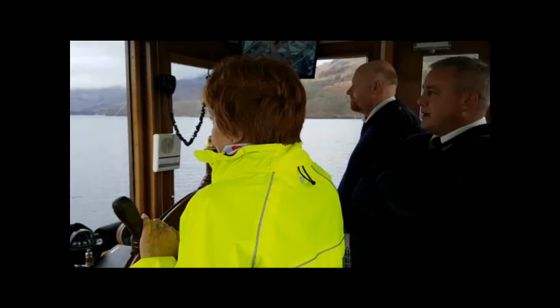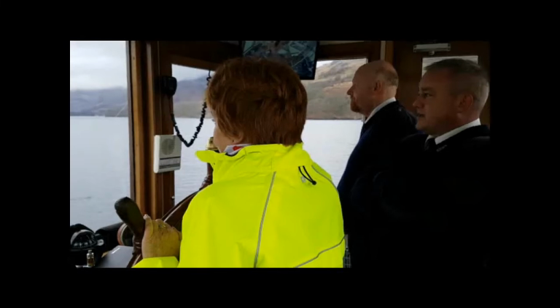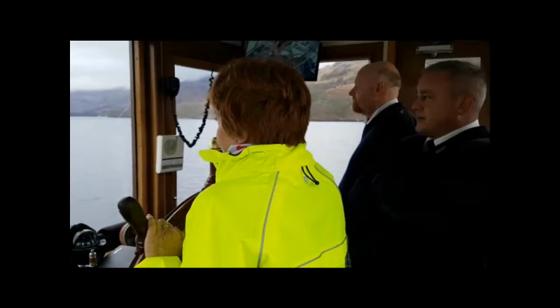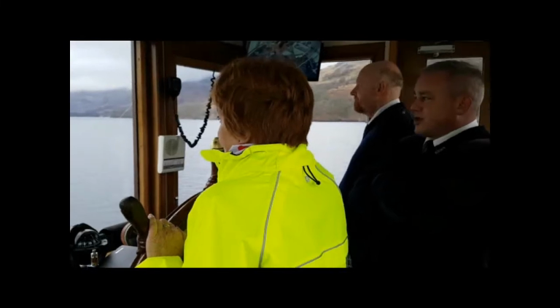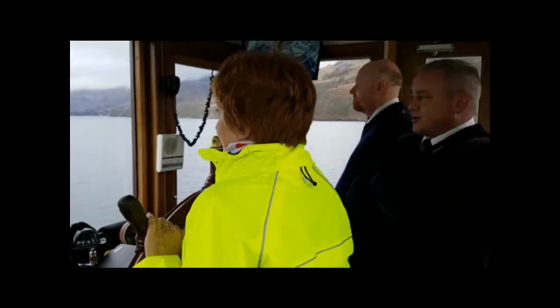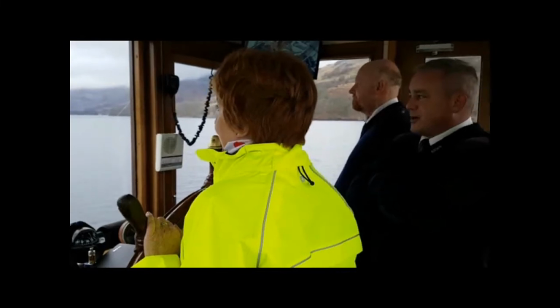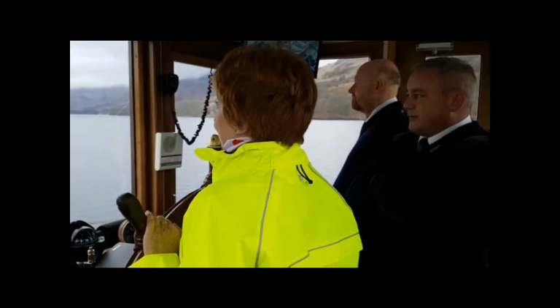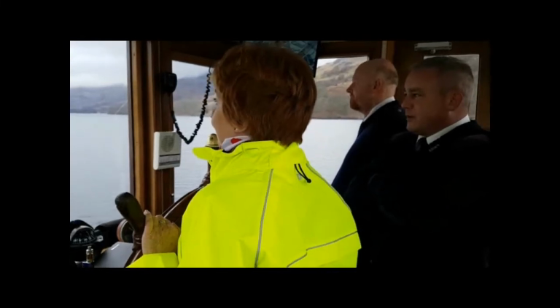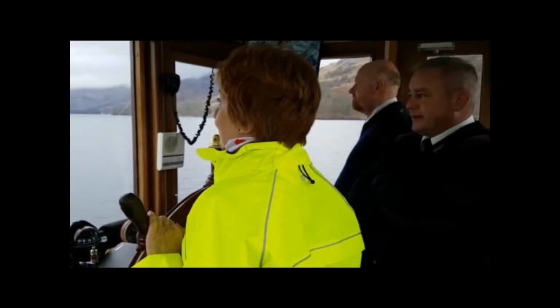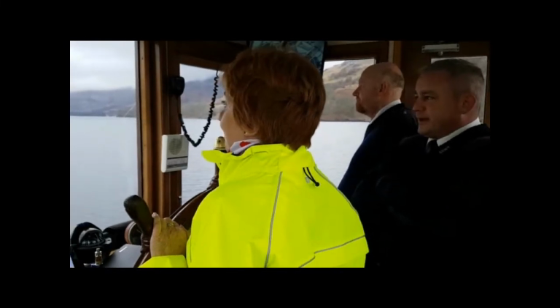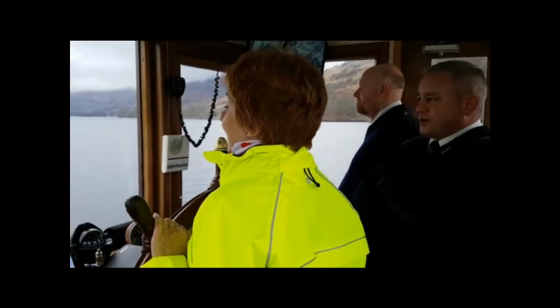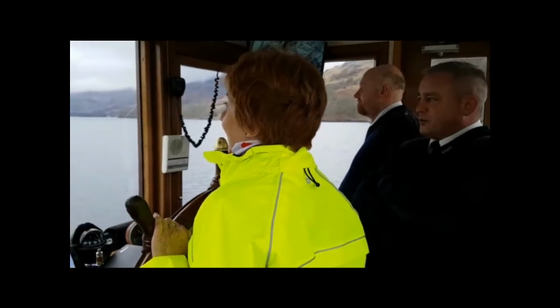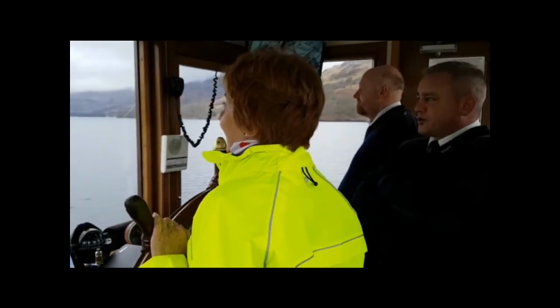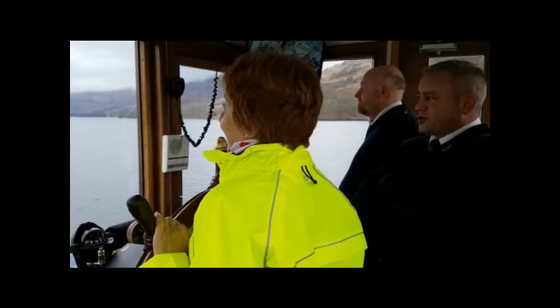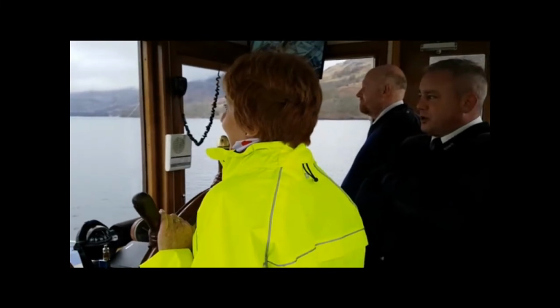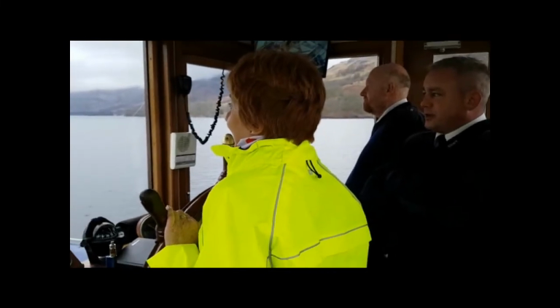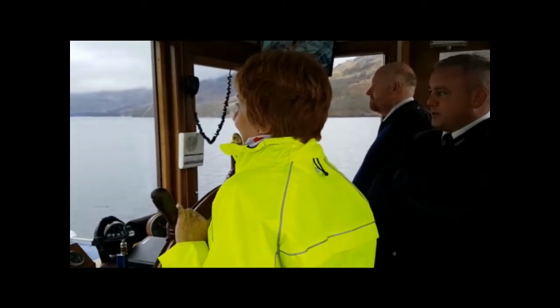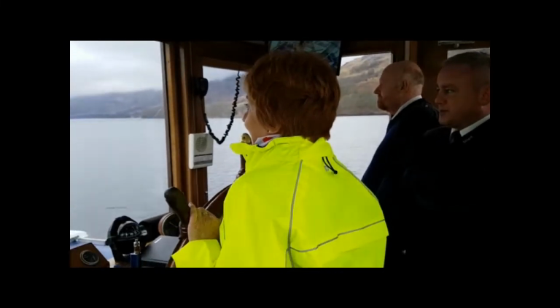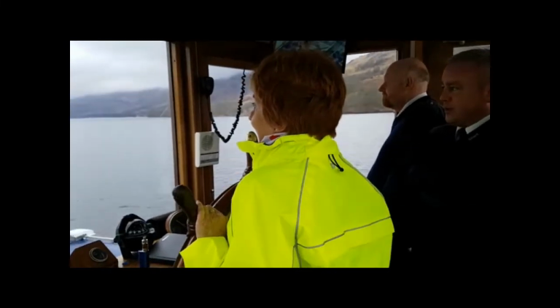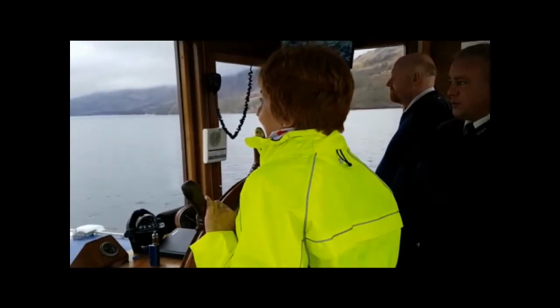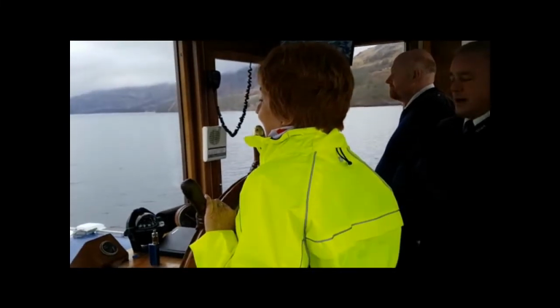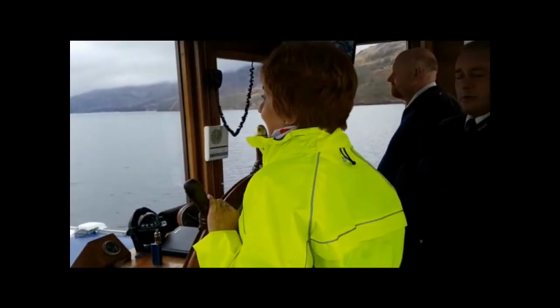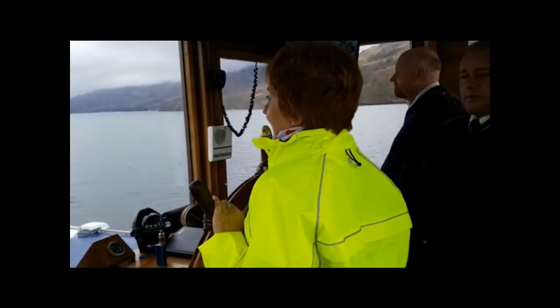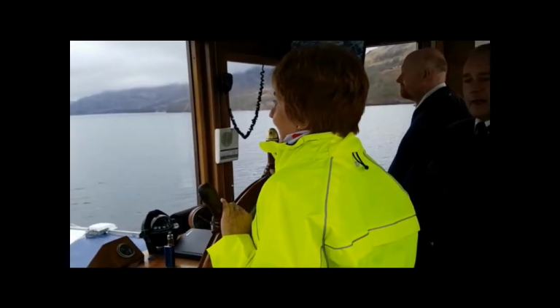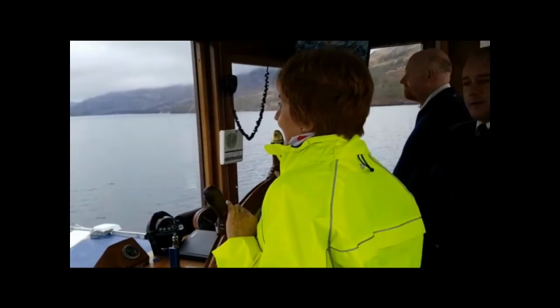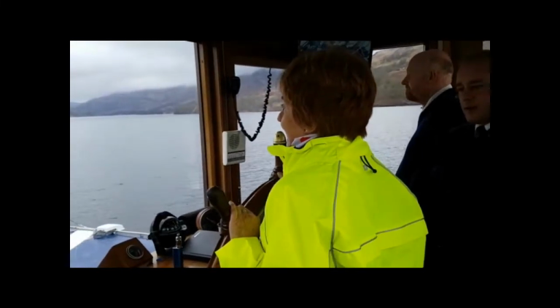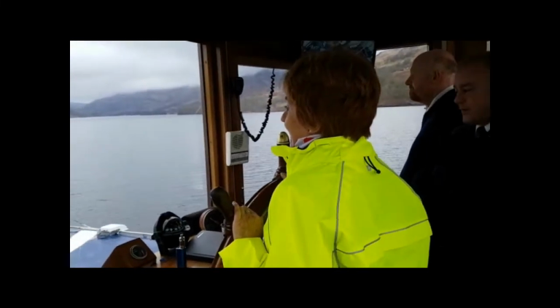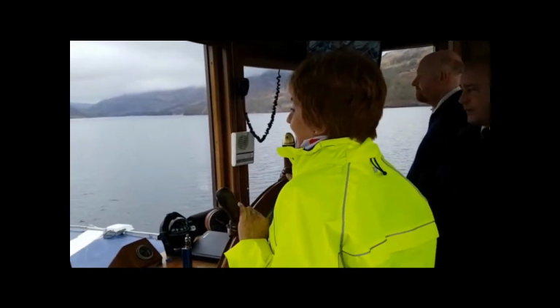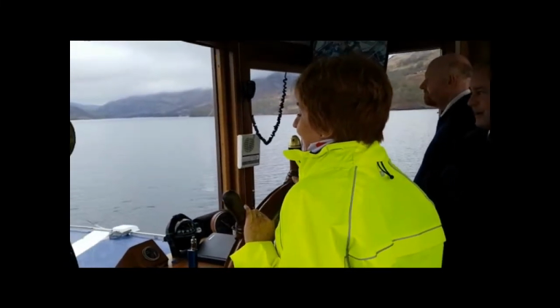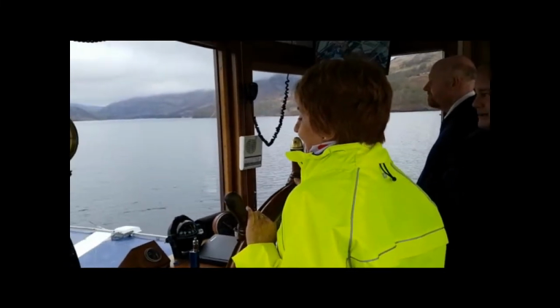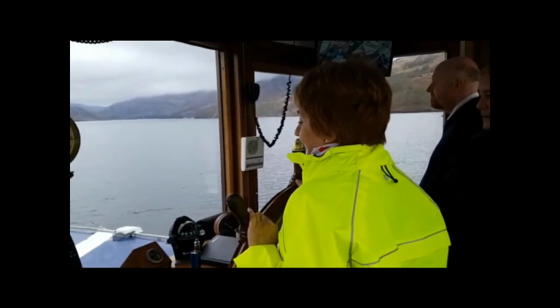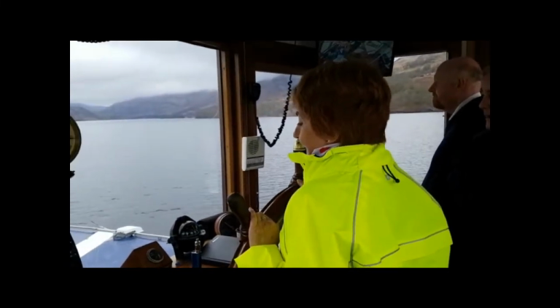The steamship you're travelling on today, Sir Walter Scott, was built by William Denny Brothers of Dumbarton.